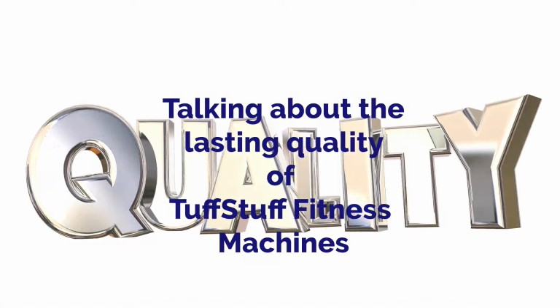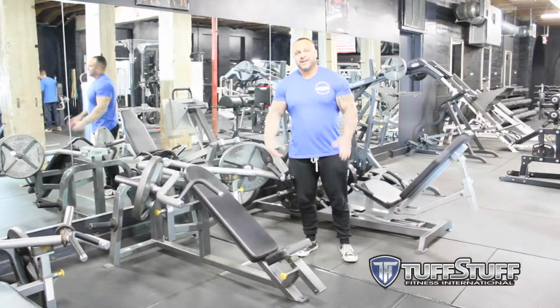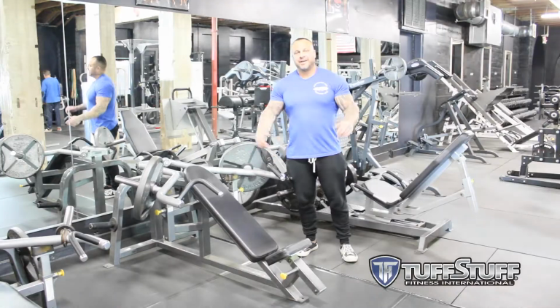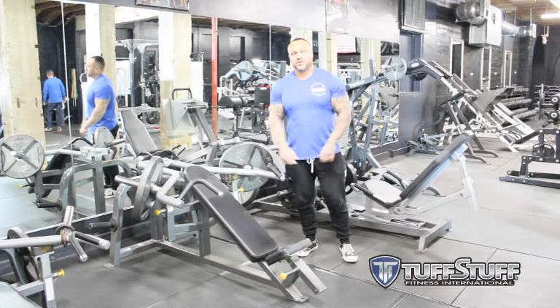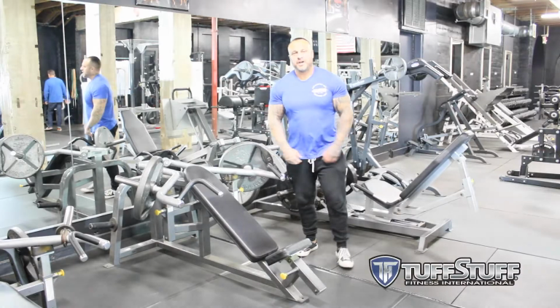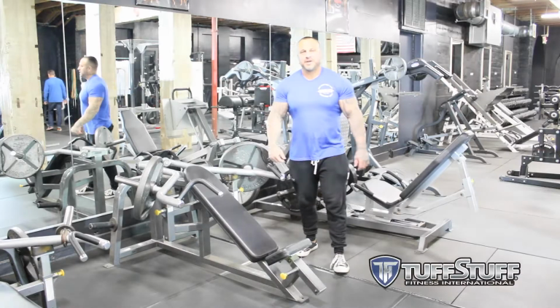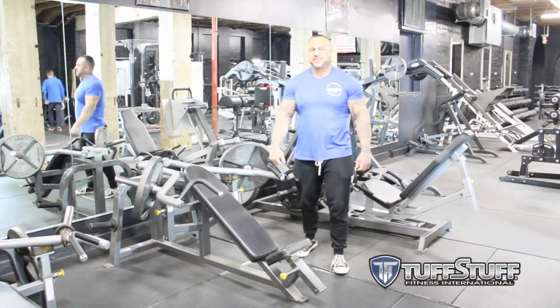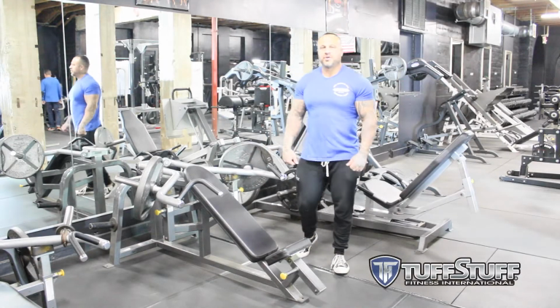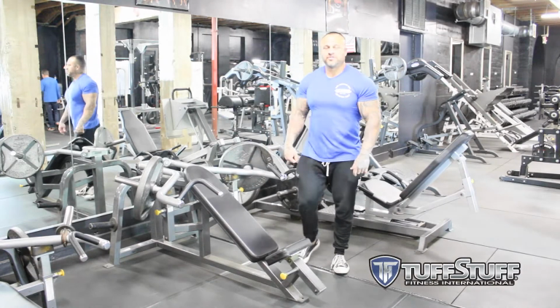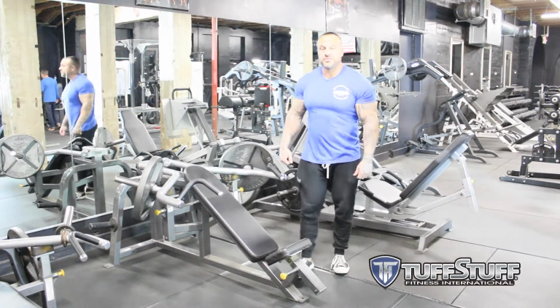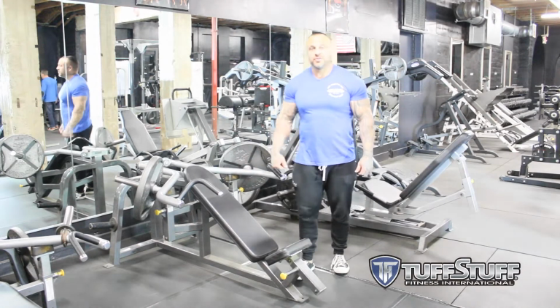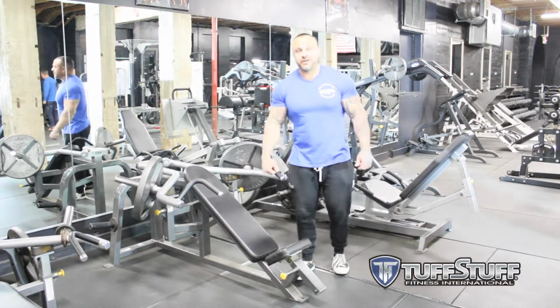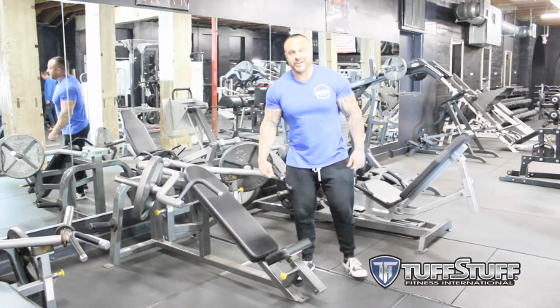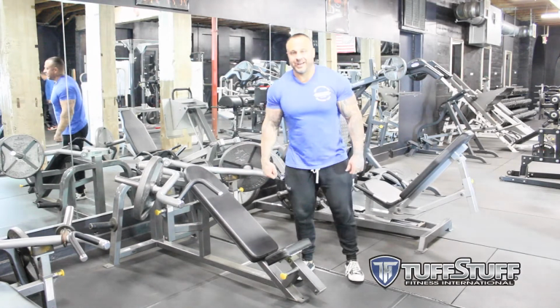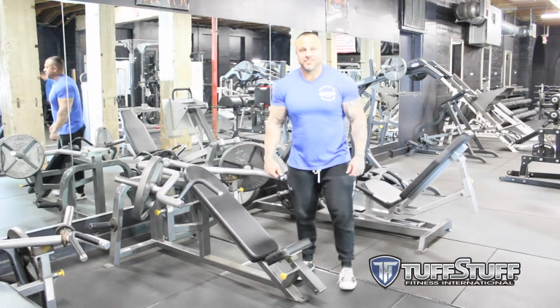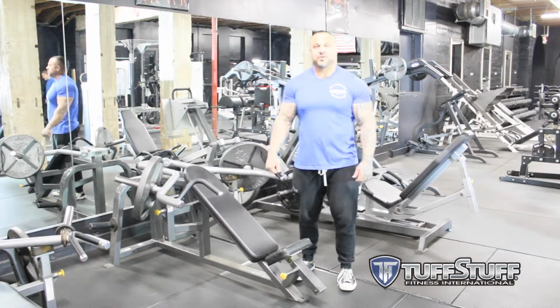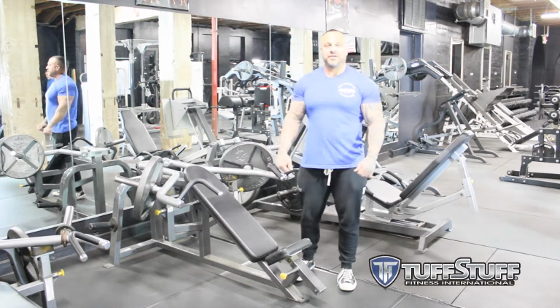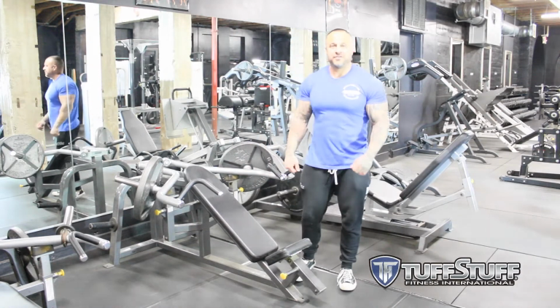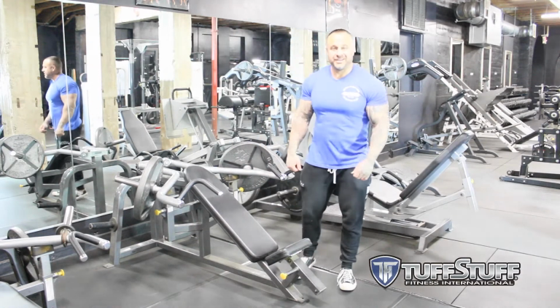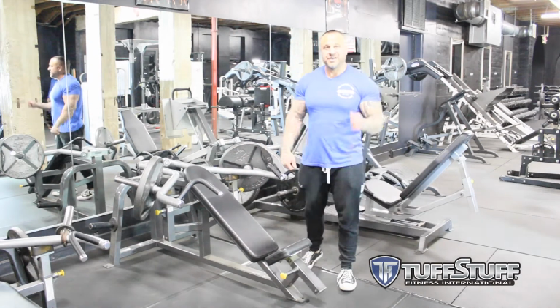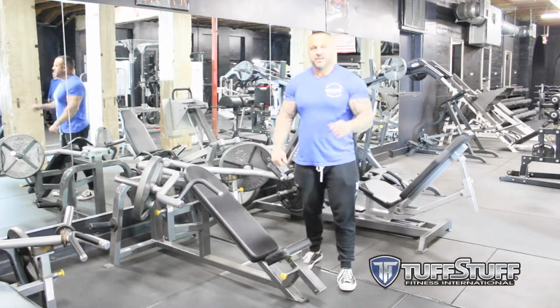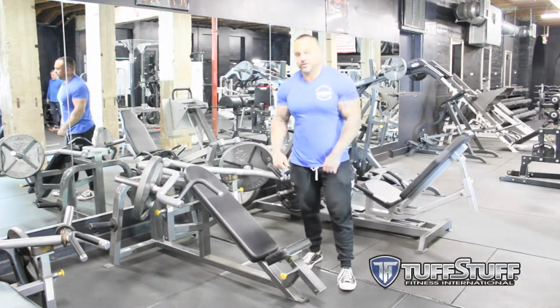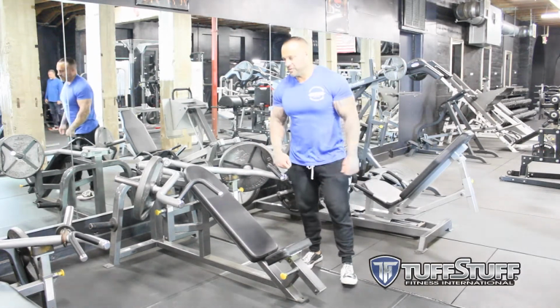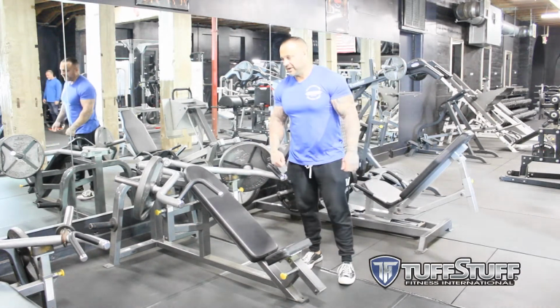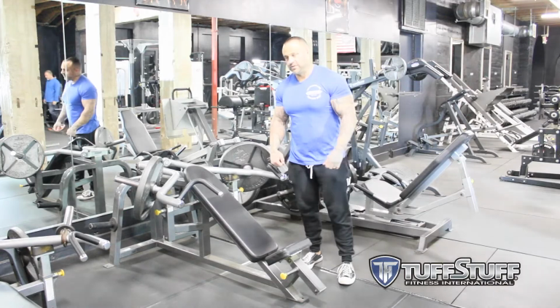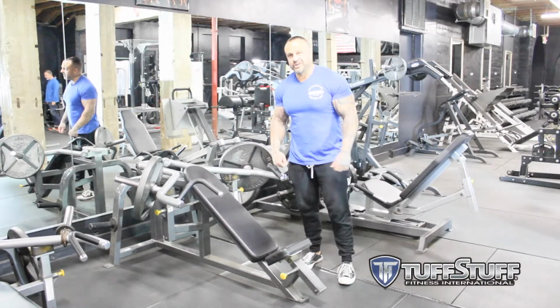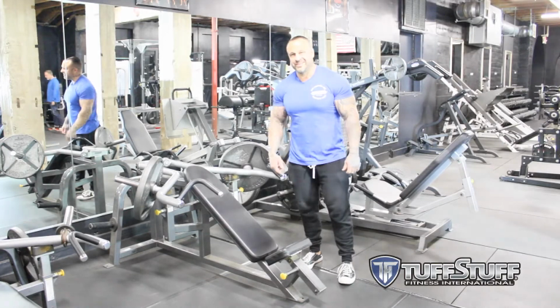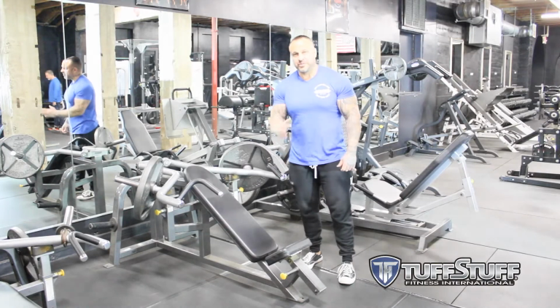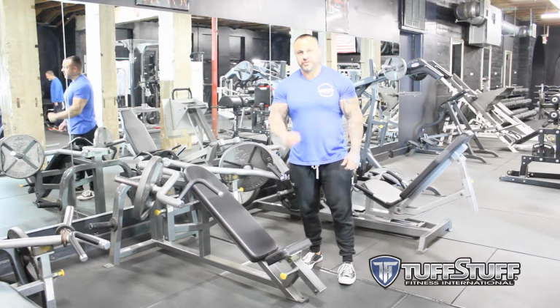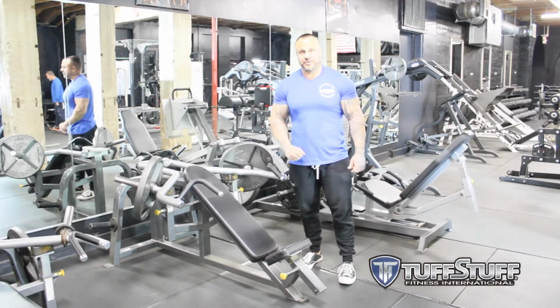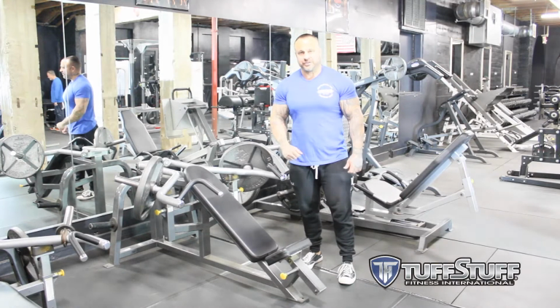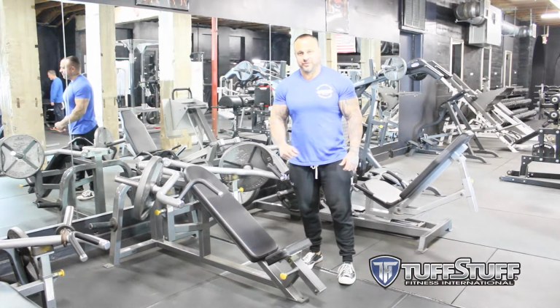Hey guys, Ryan Benson here, the owner of Team Zero Gravity and Zero Gravity Fitness here in Claremont, California, established in 2004.